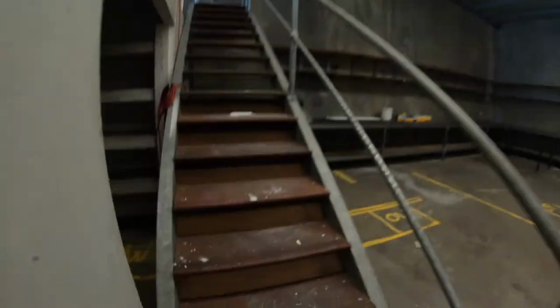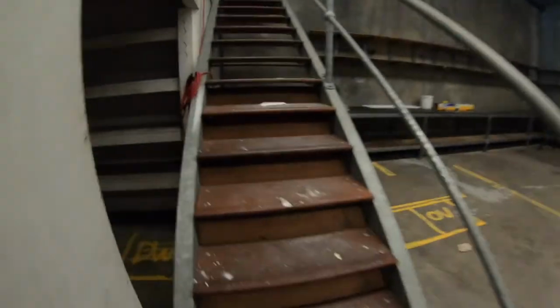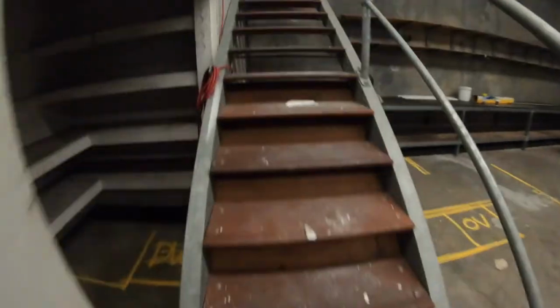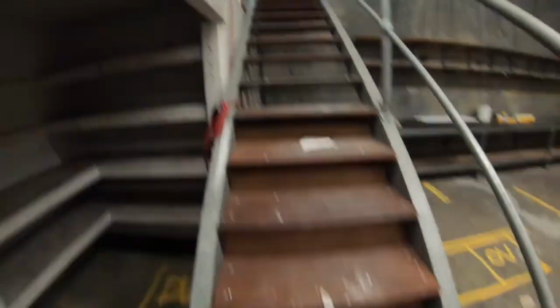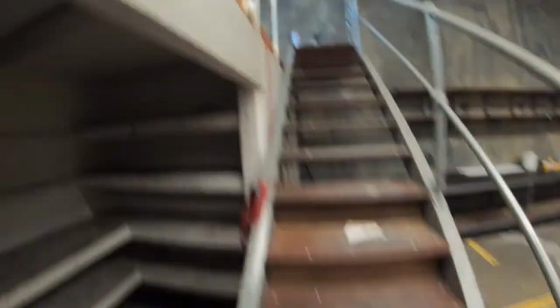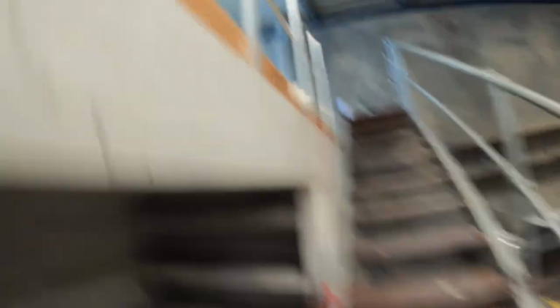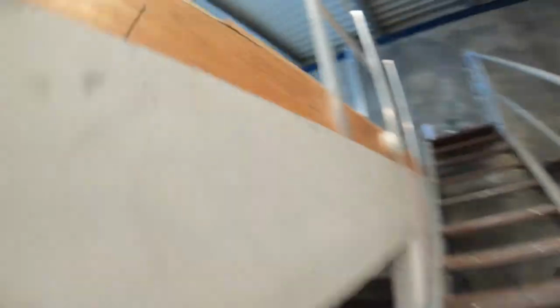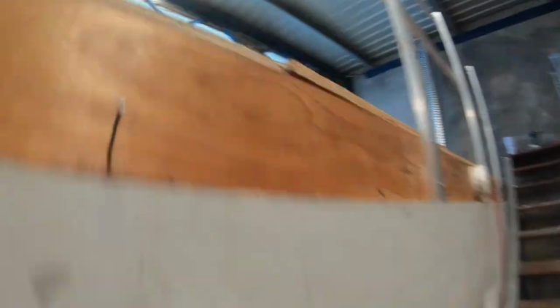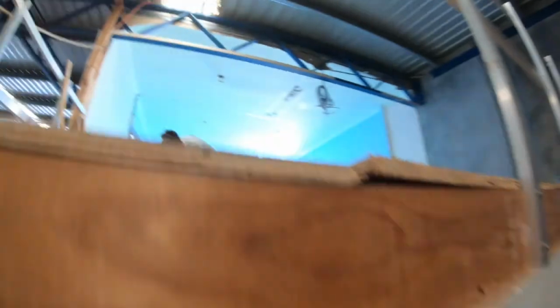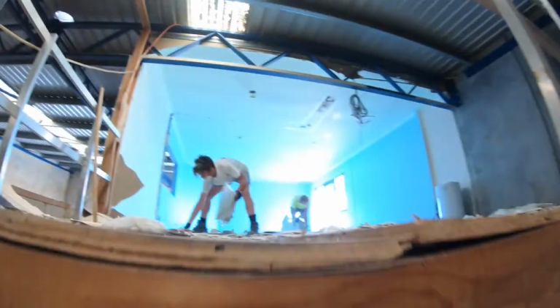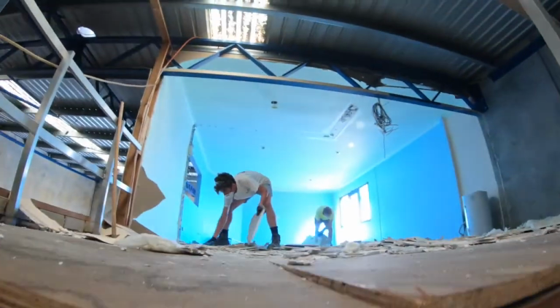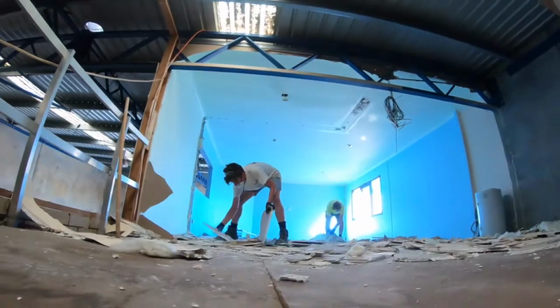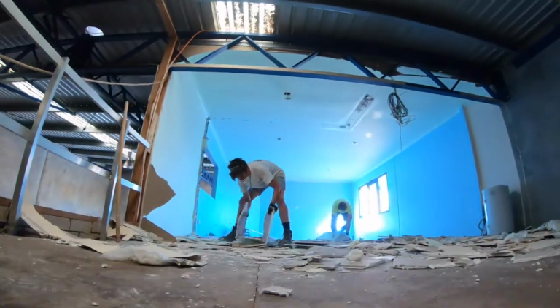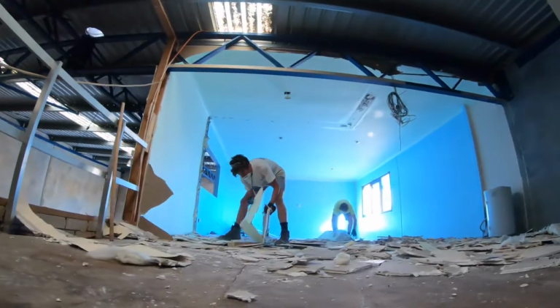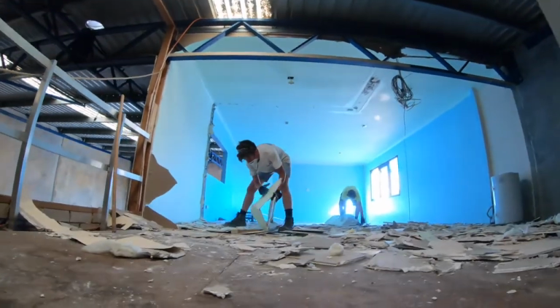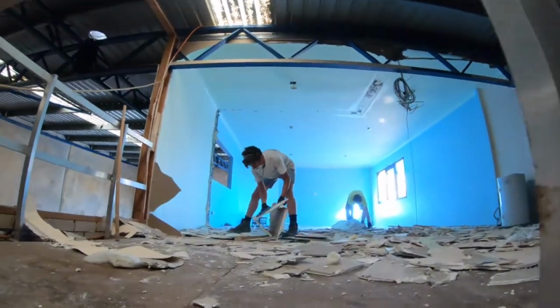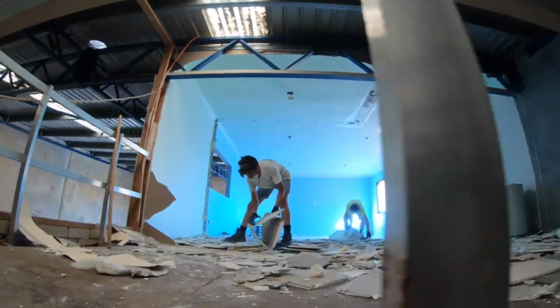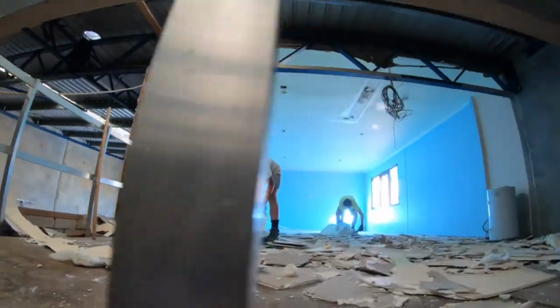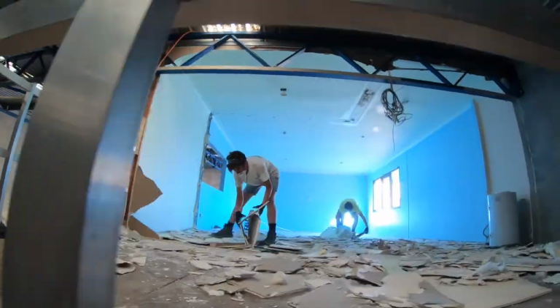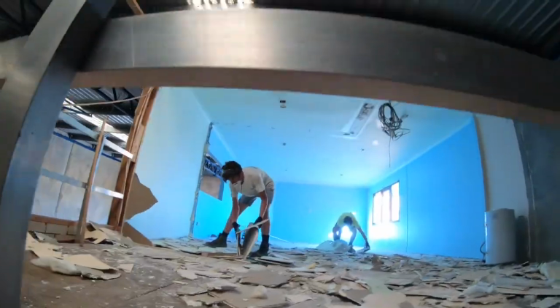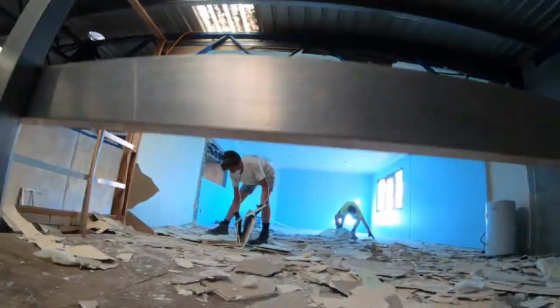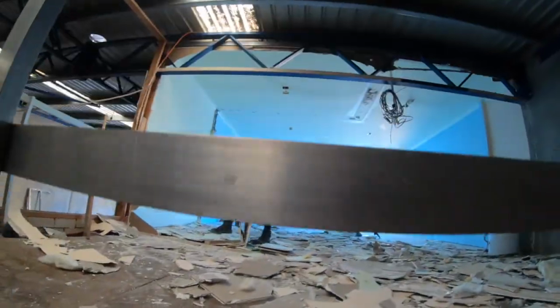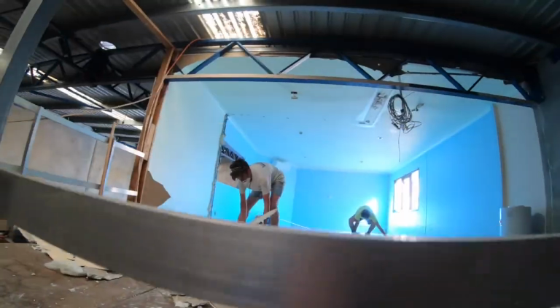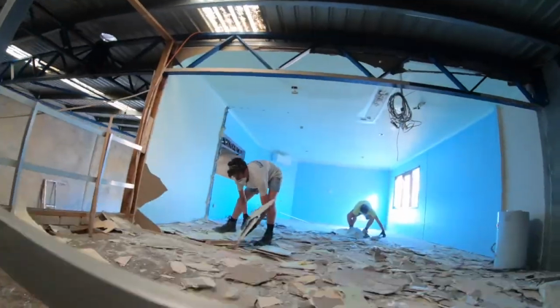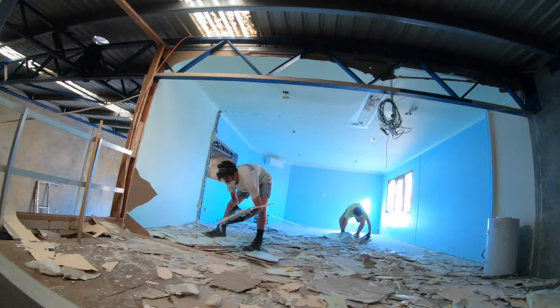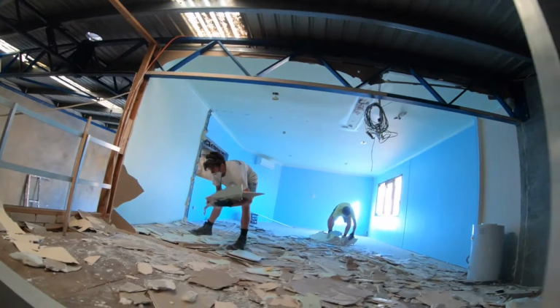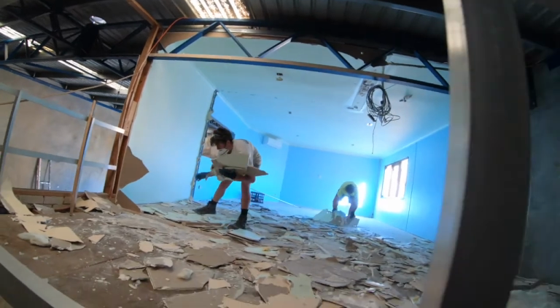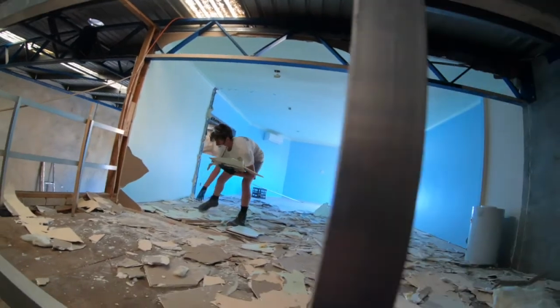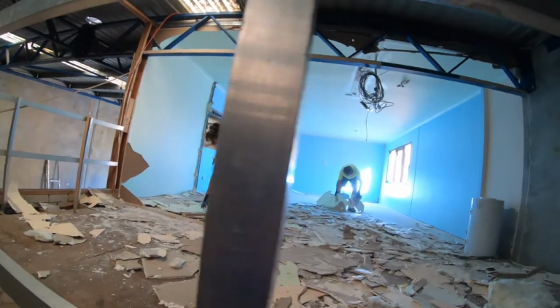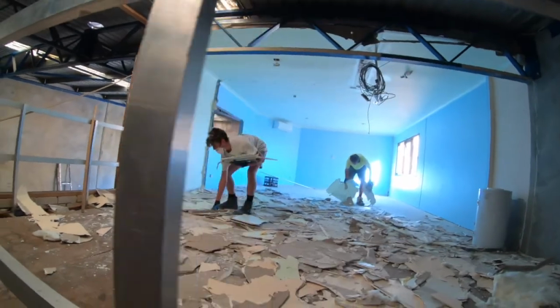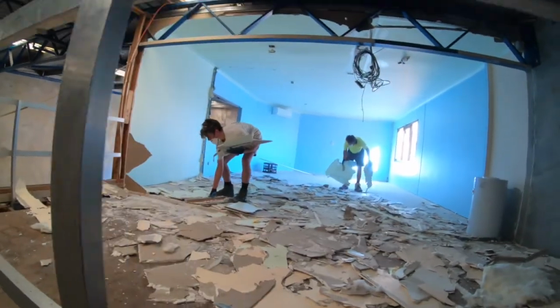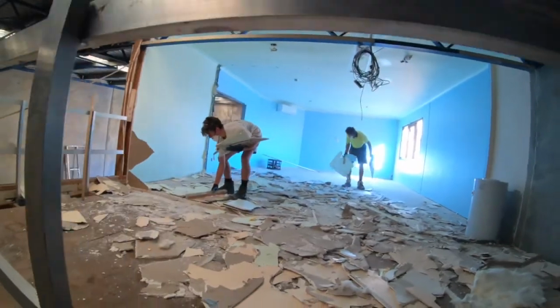He was the main one that said, look, this thing's got to come down. And he said he could rip it down in half a day with Benny.